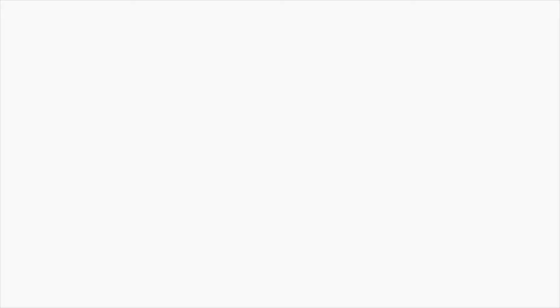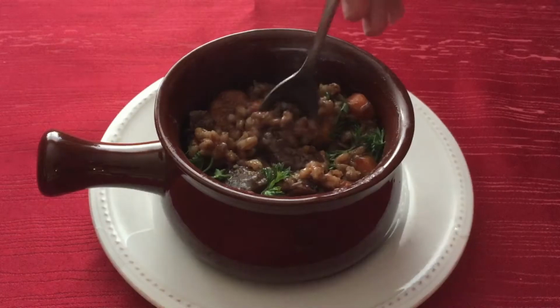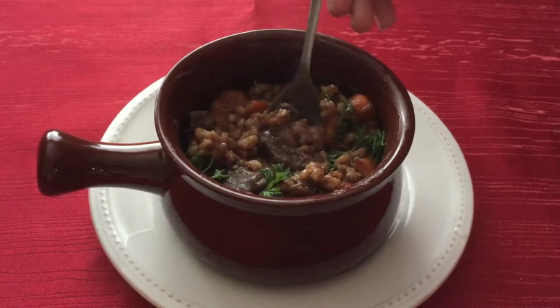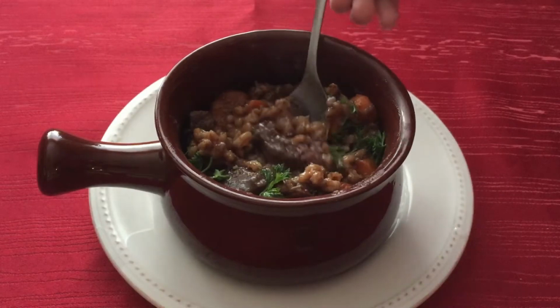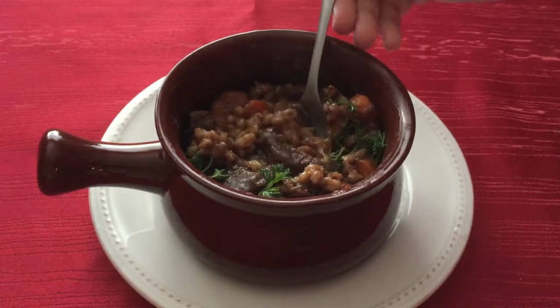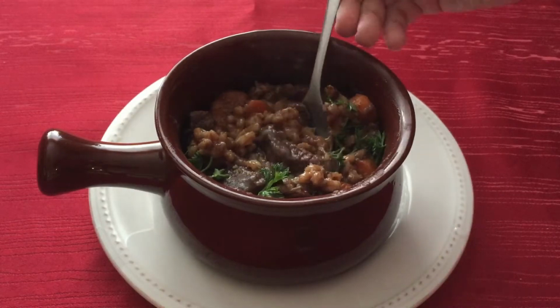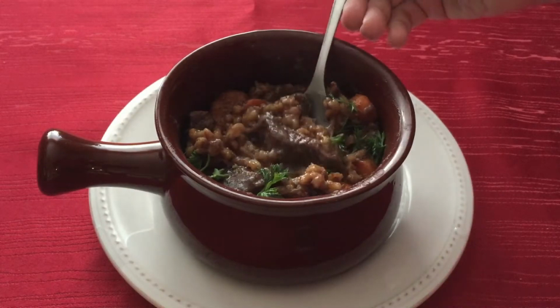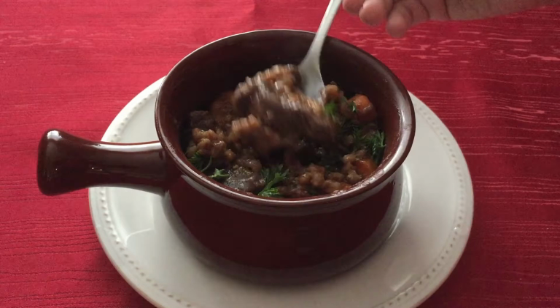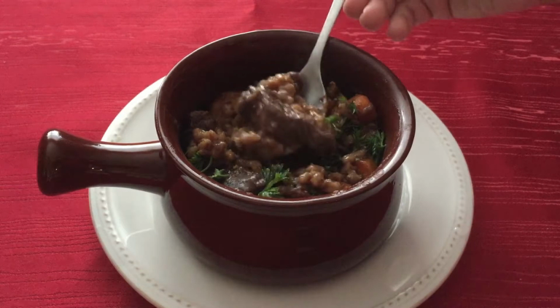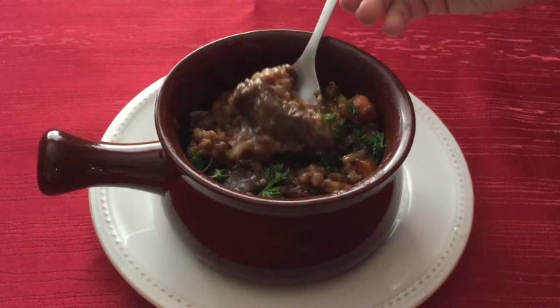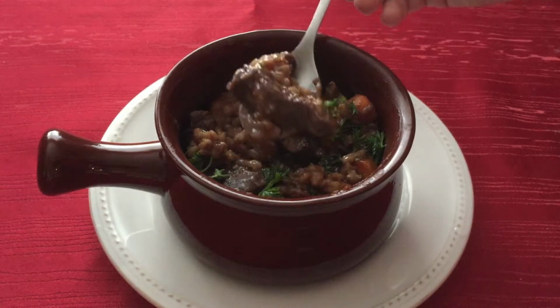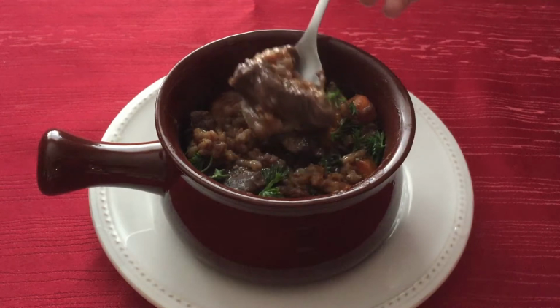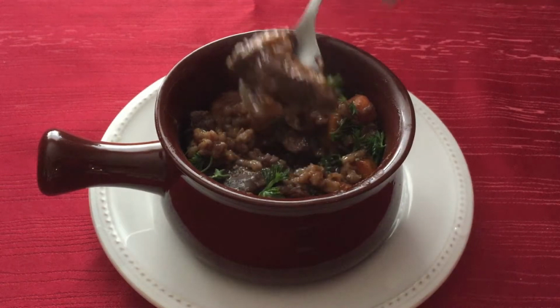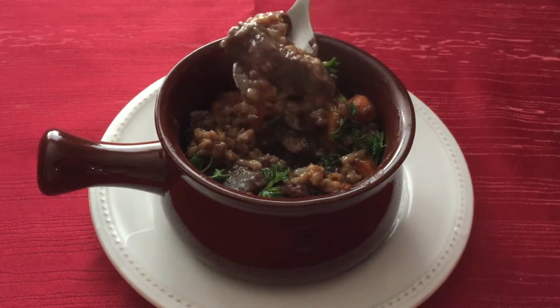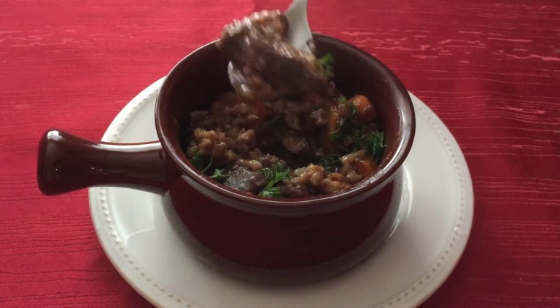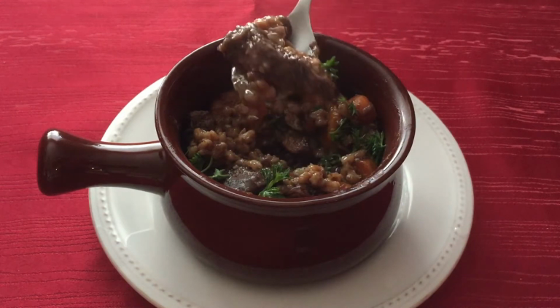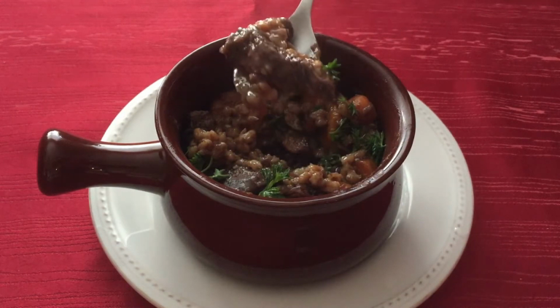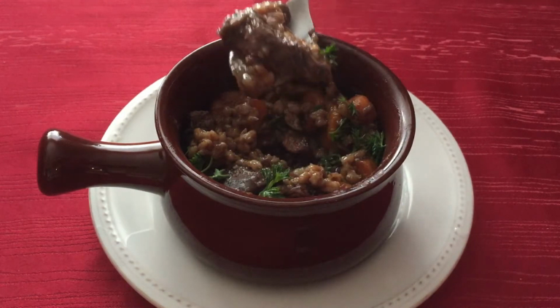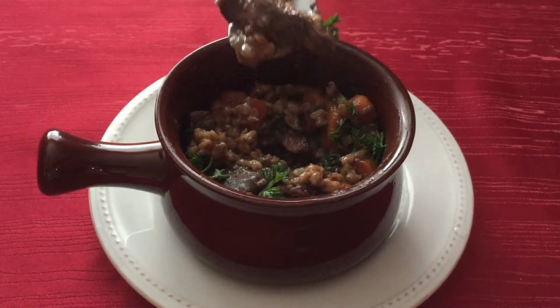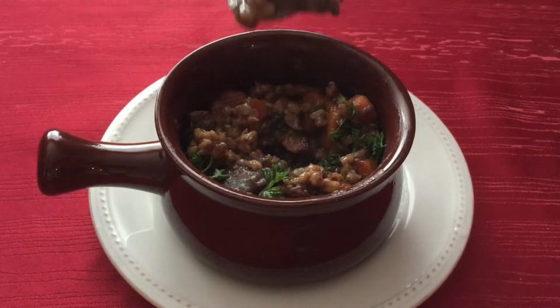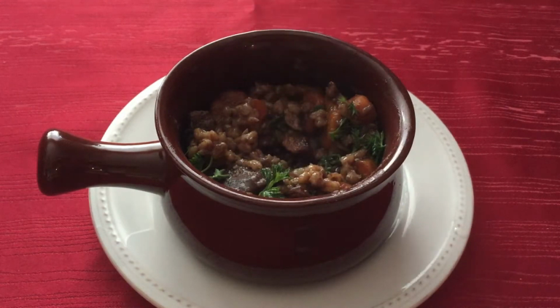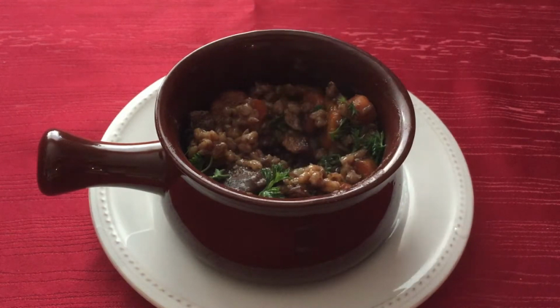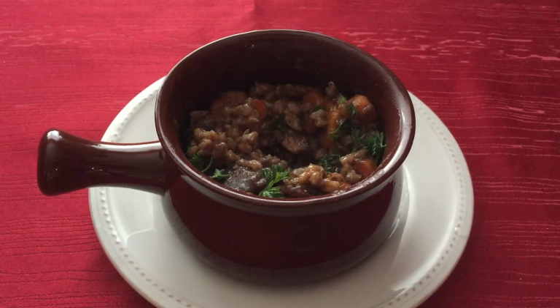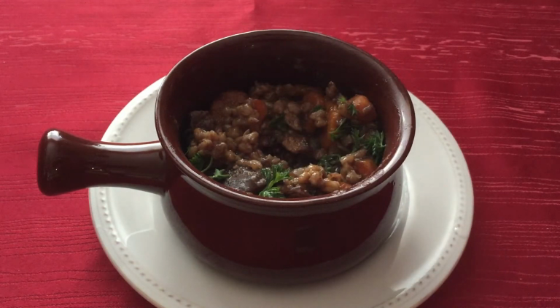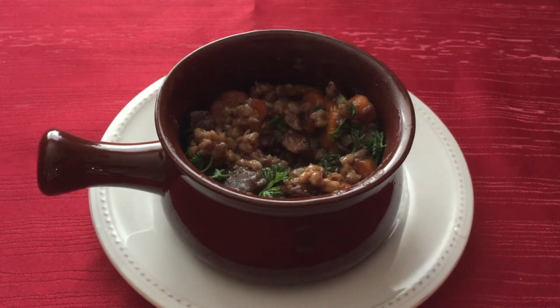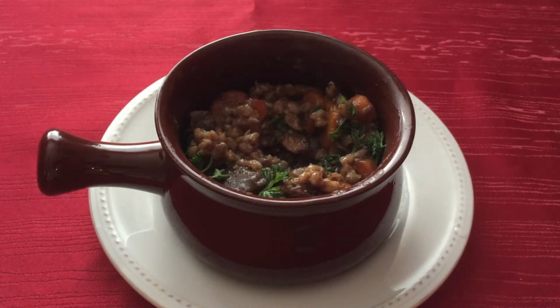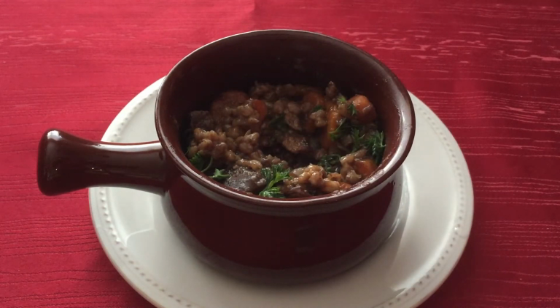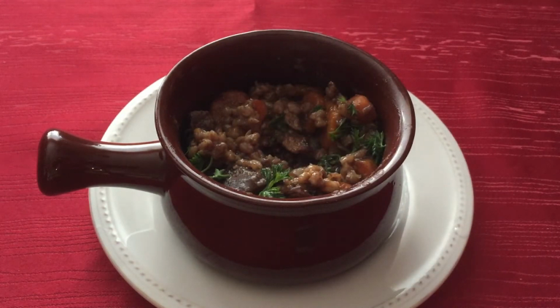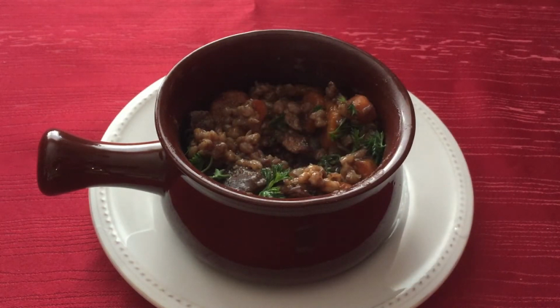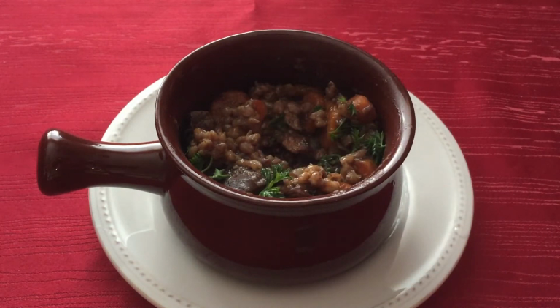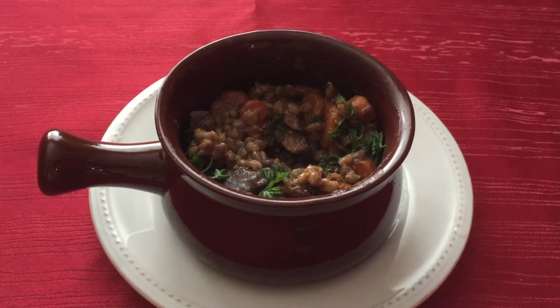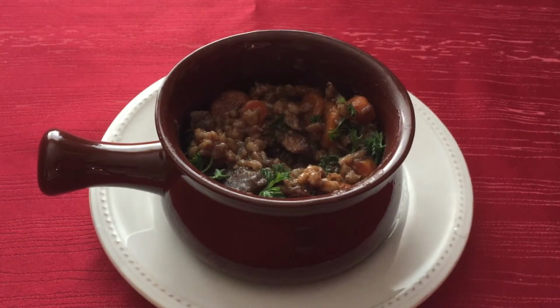Hi everyone, welcome to my channel! Today we are making Westfall Stew from the World of Warcraft cookbook.